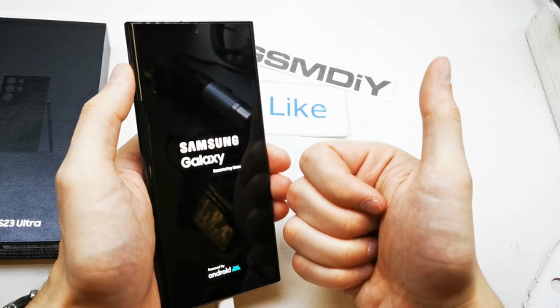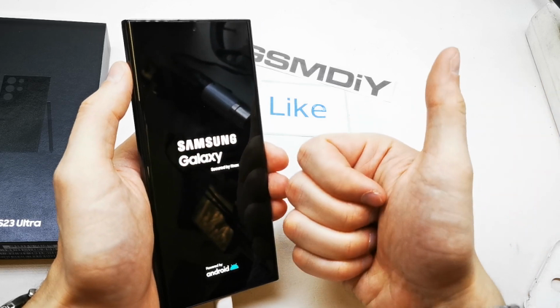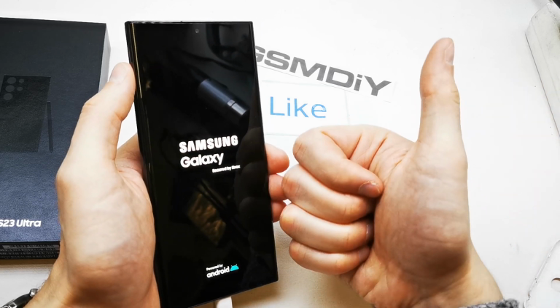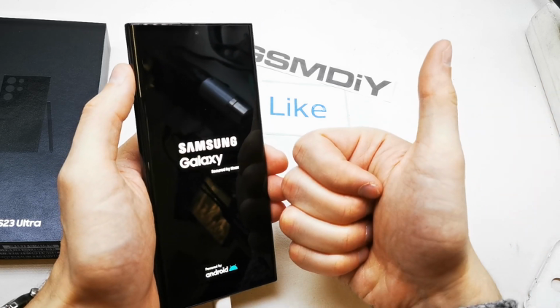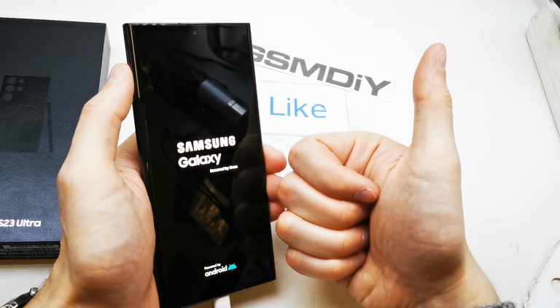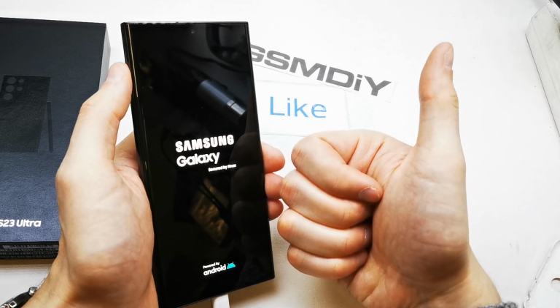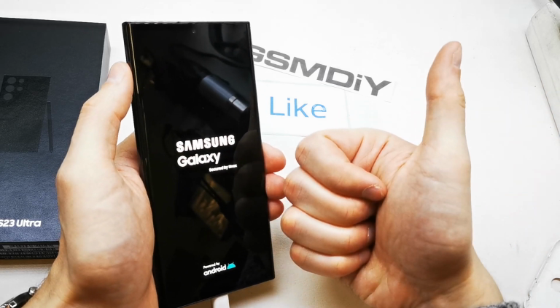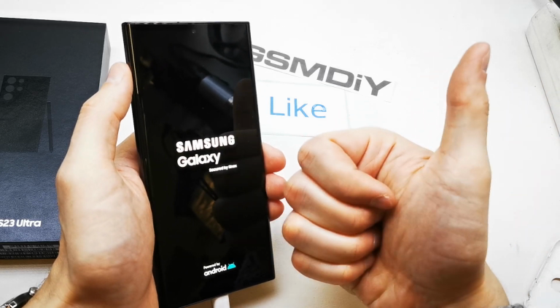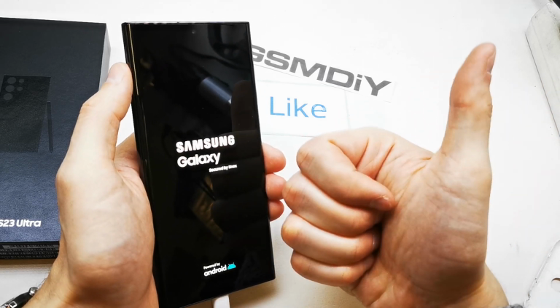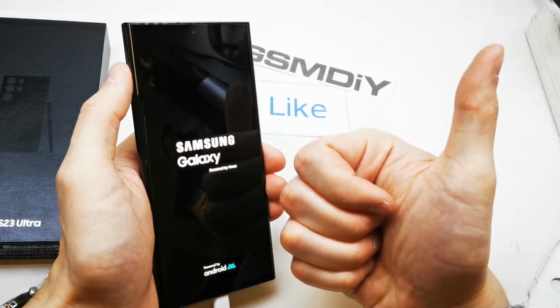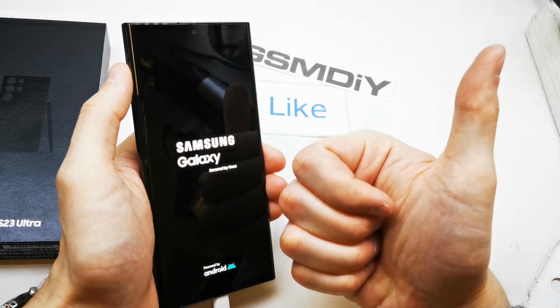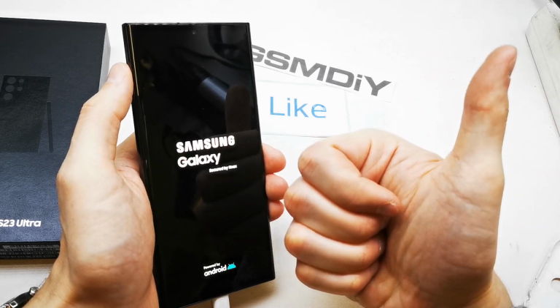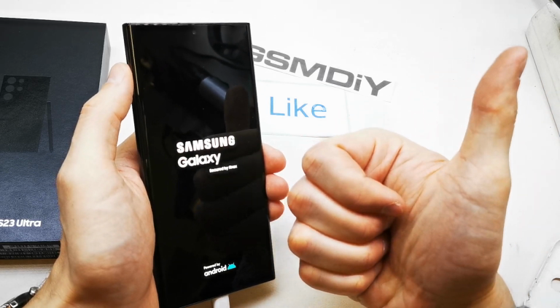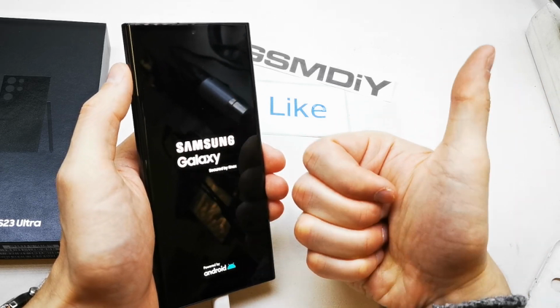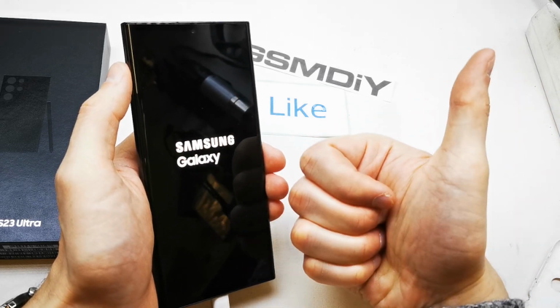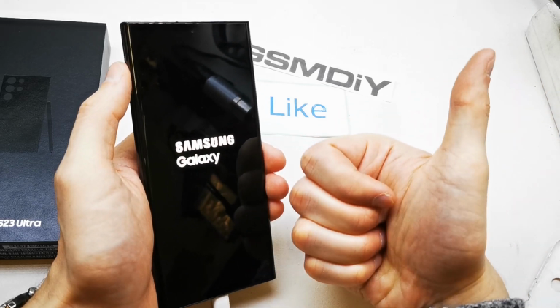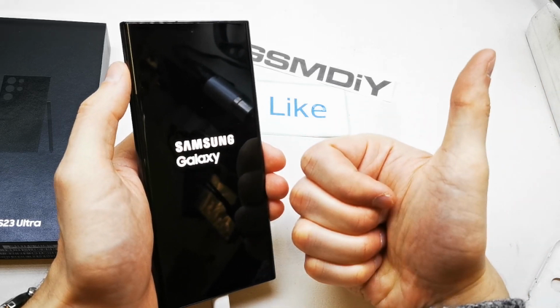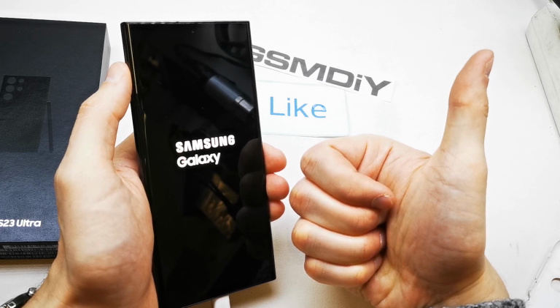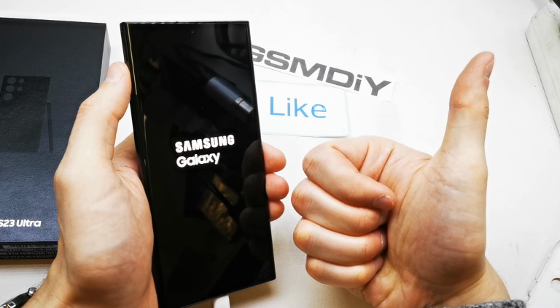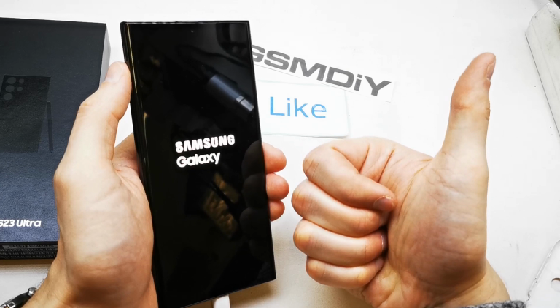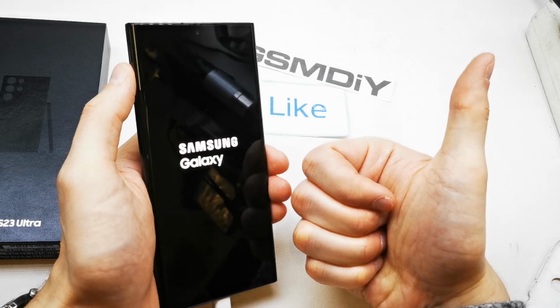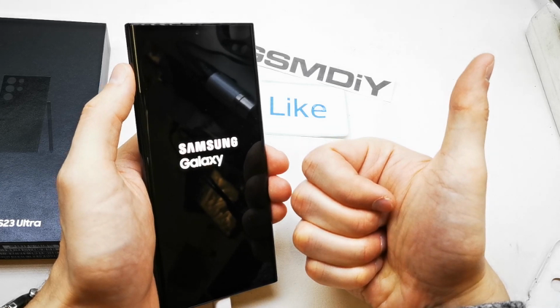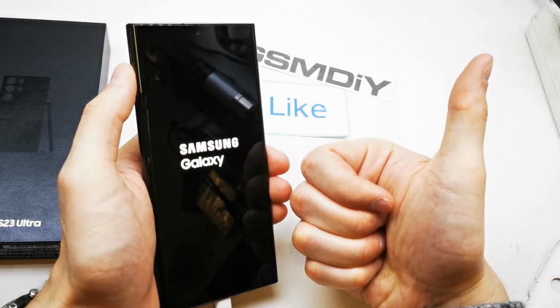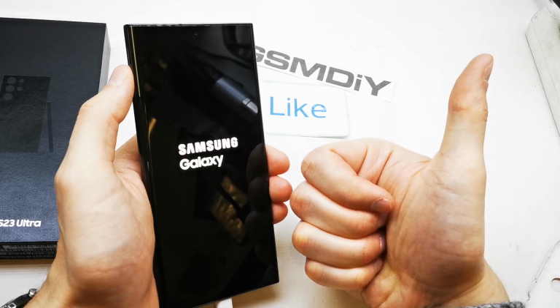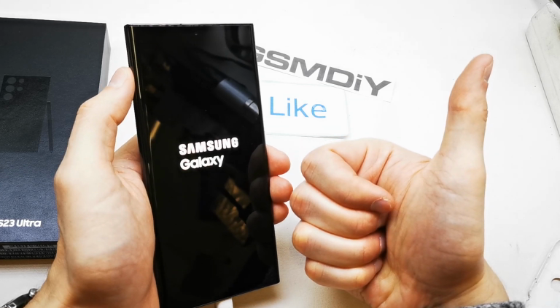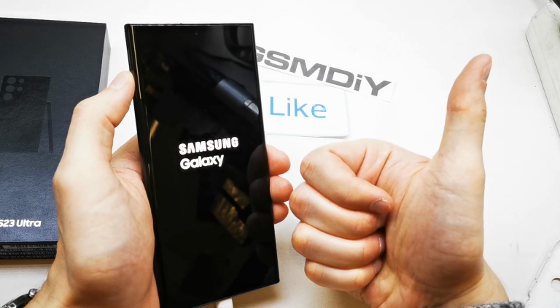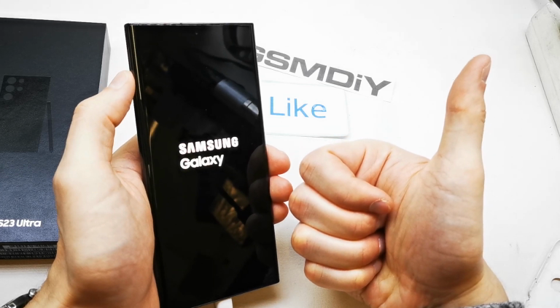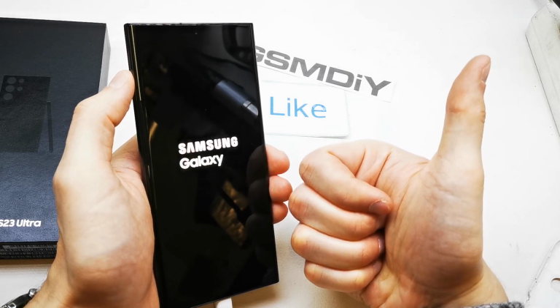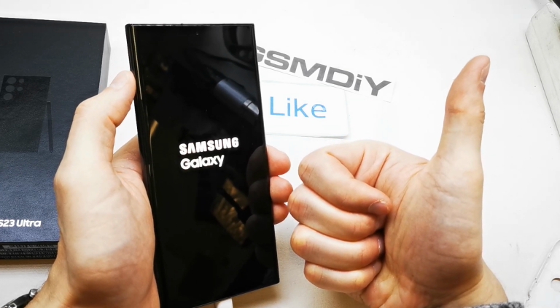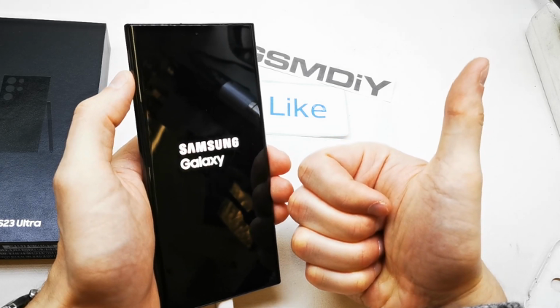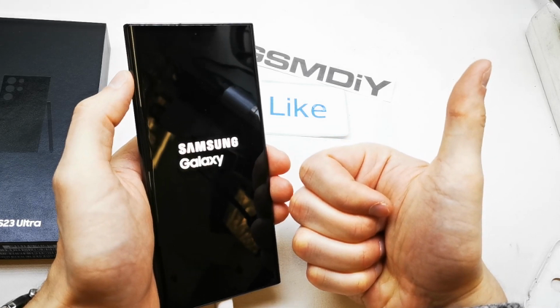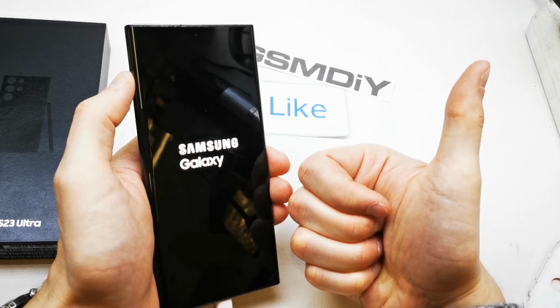That's it, I hope the video is helpful for you. If yes, you can leave a like, leave a comment, subscribe, and see you in the next video.